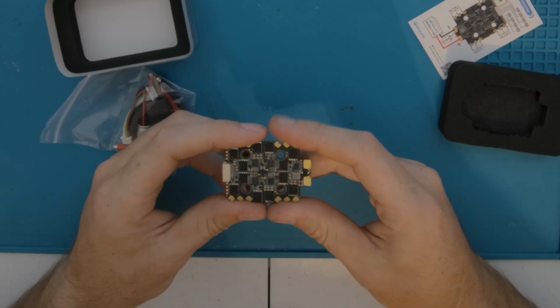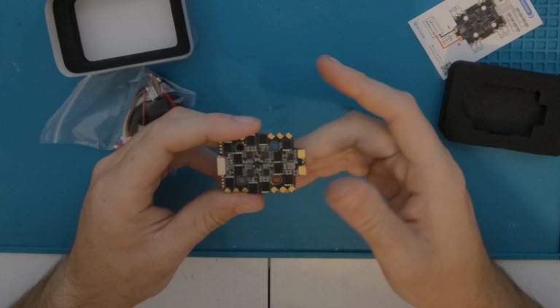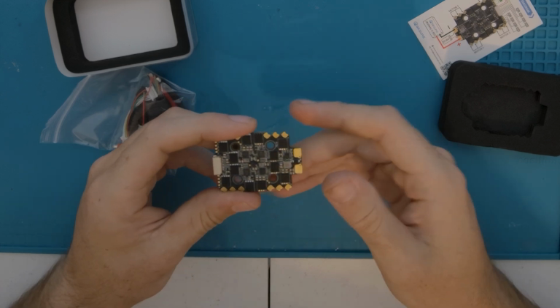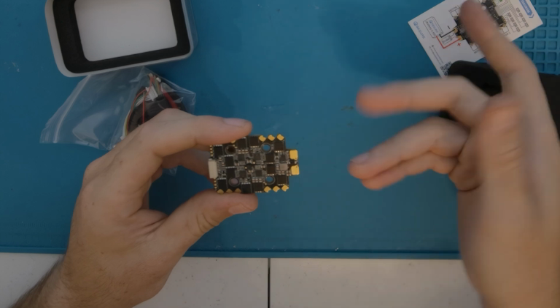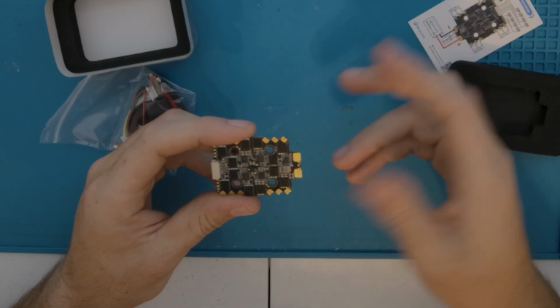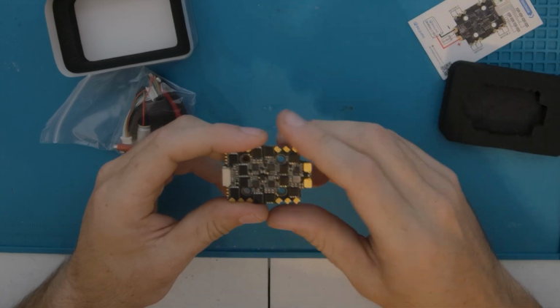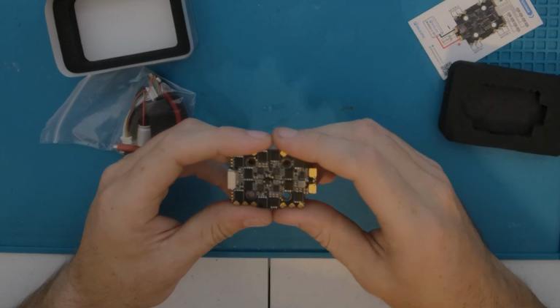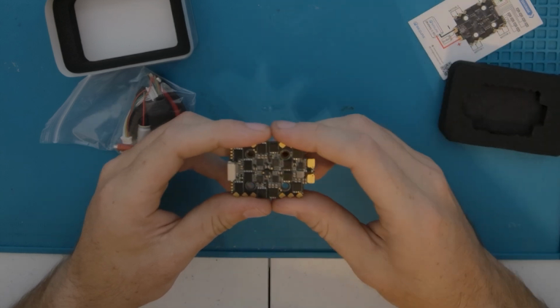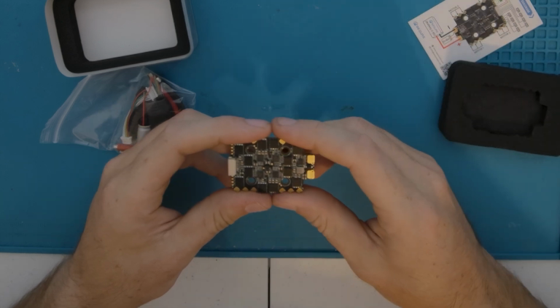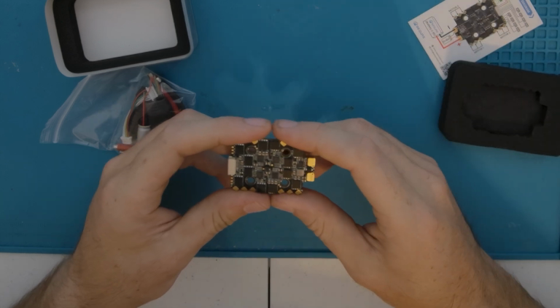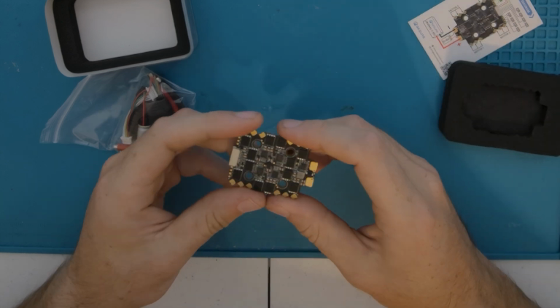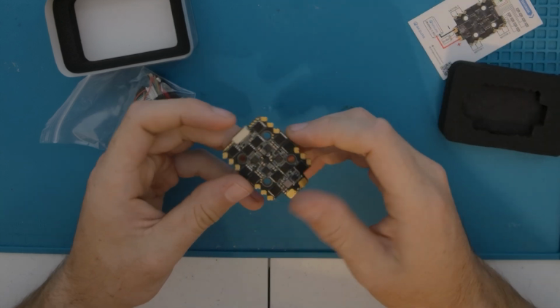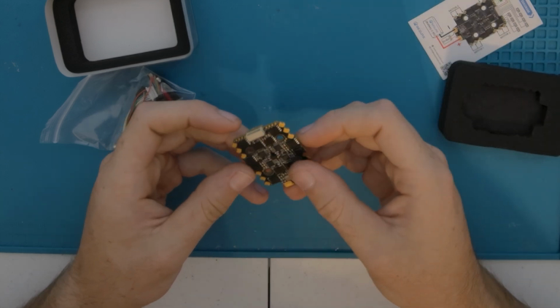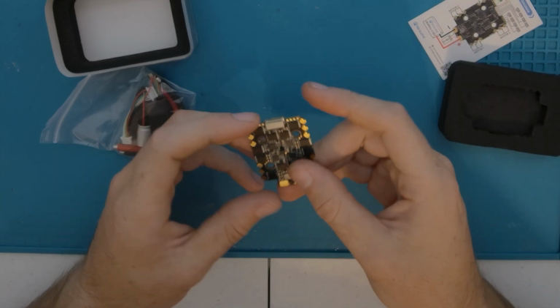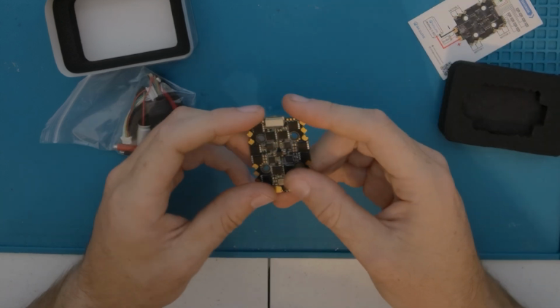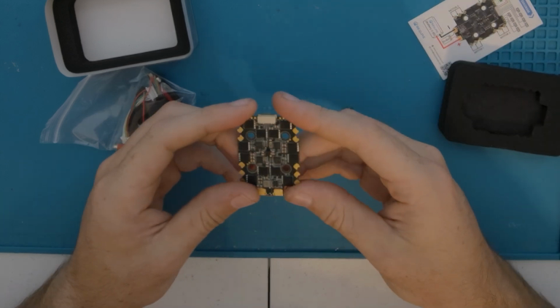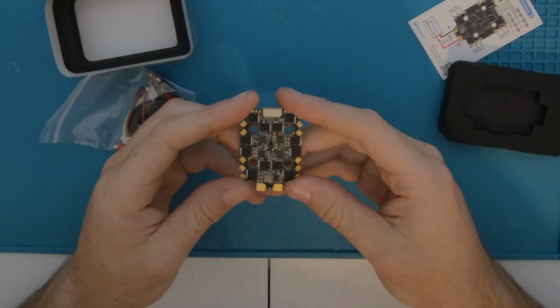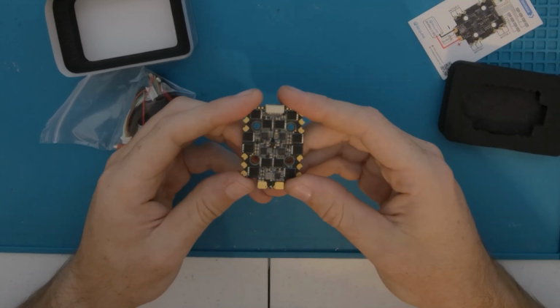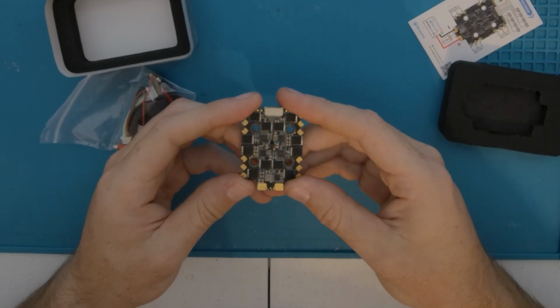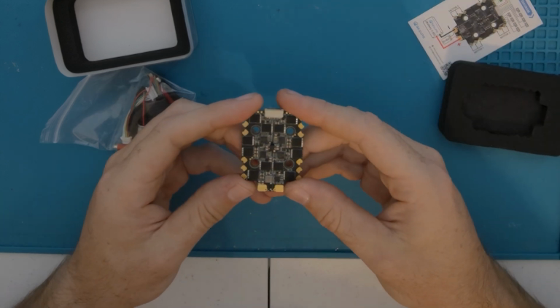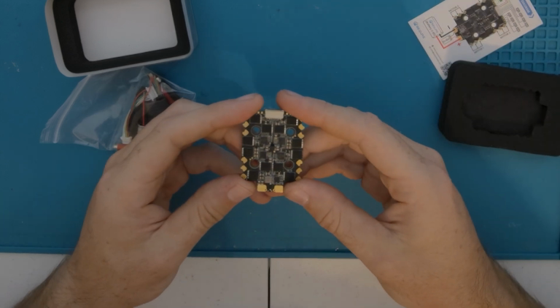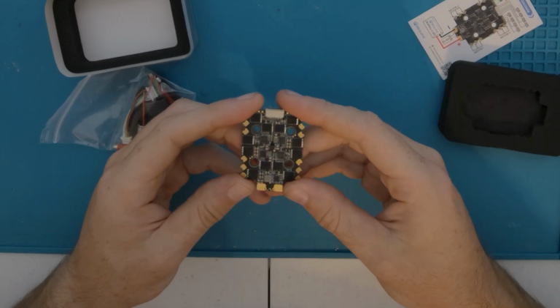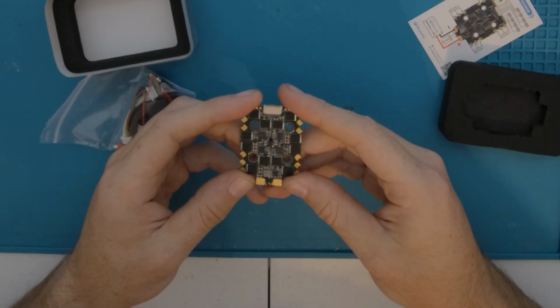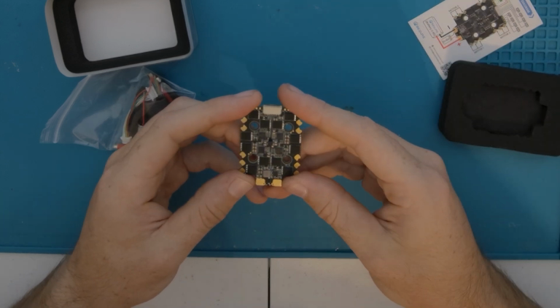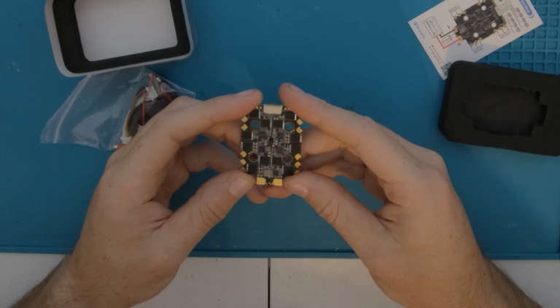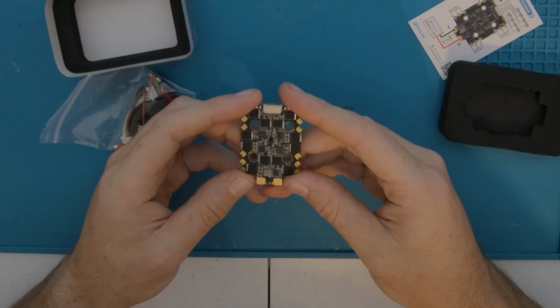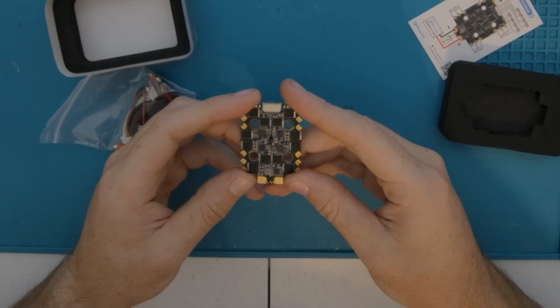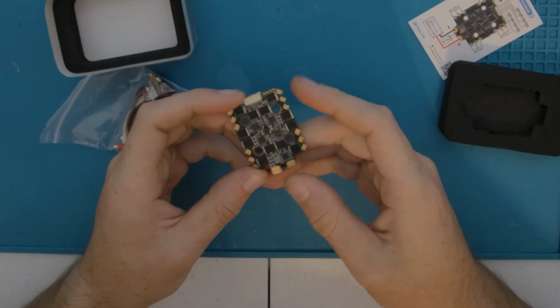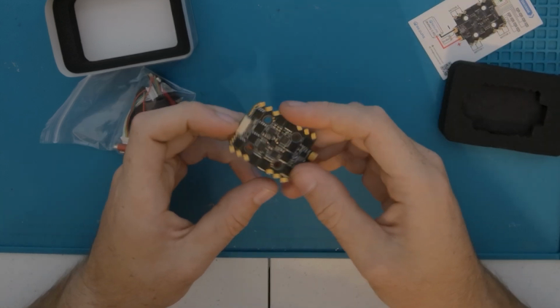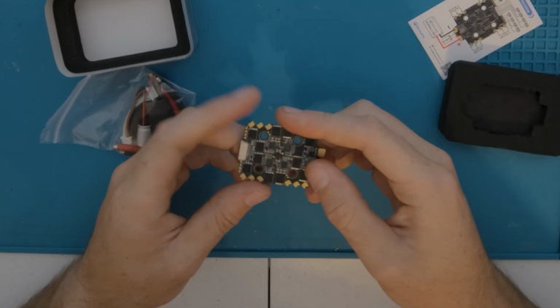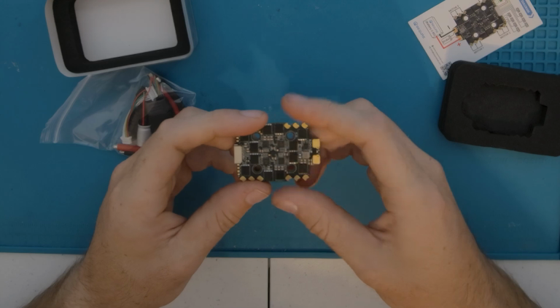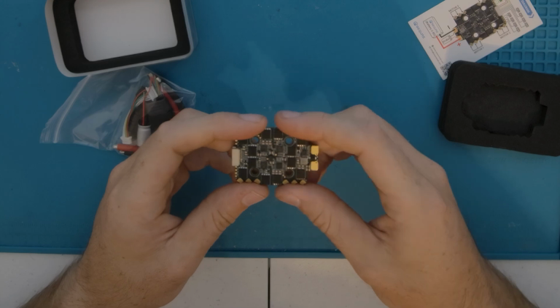I'll have links in the description in case you're interested. I'm going to go ahead and put this in a build and probably do a little time lapse.